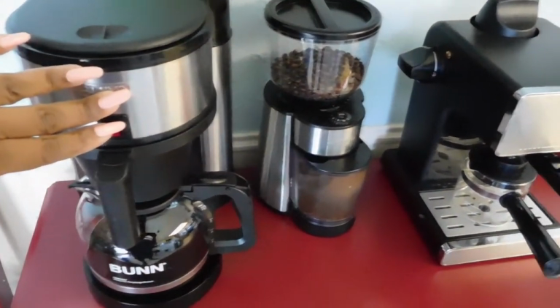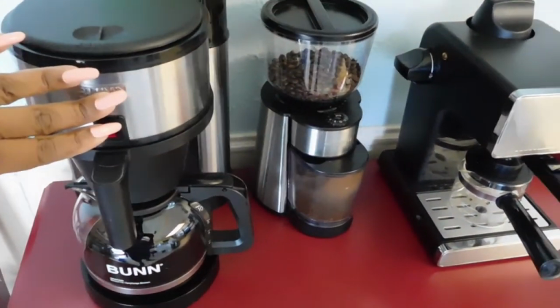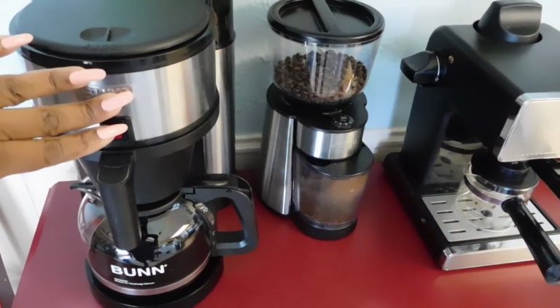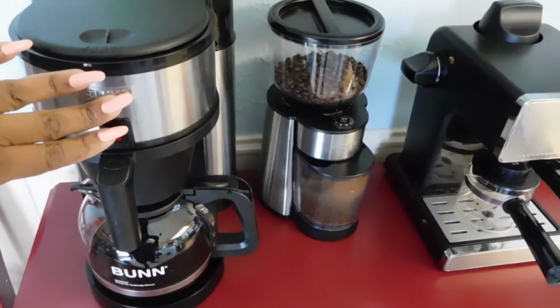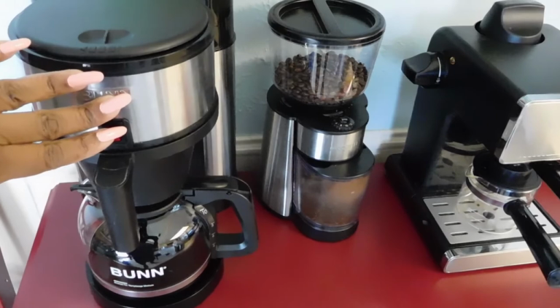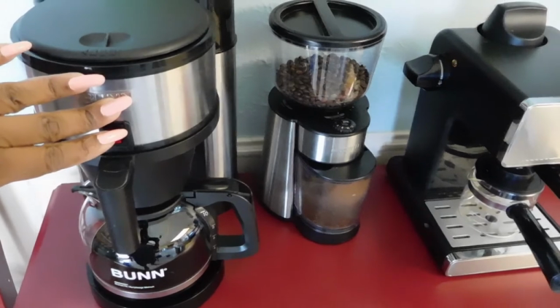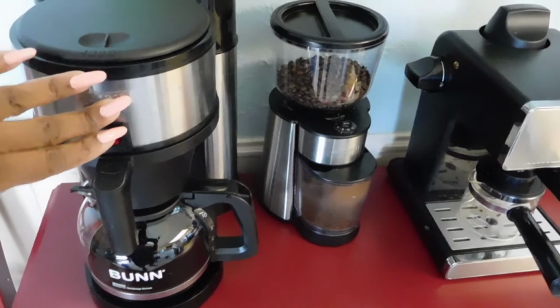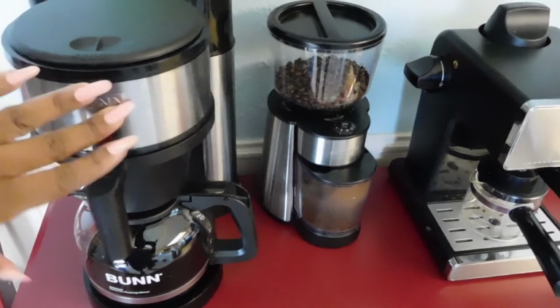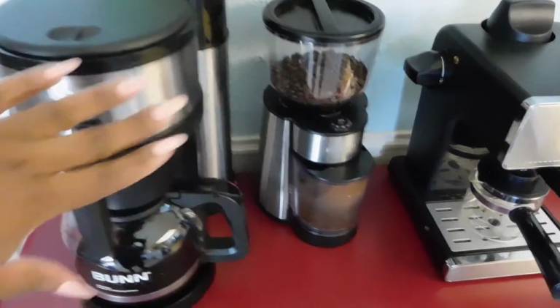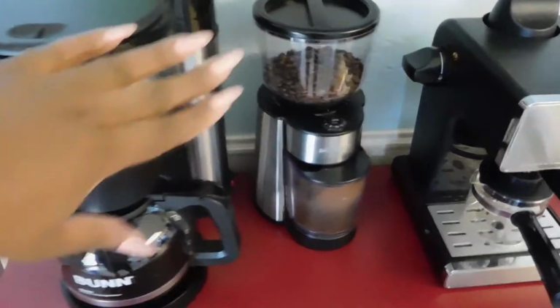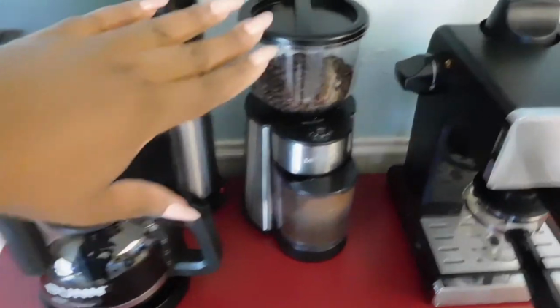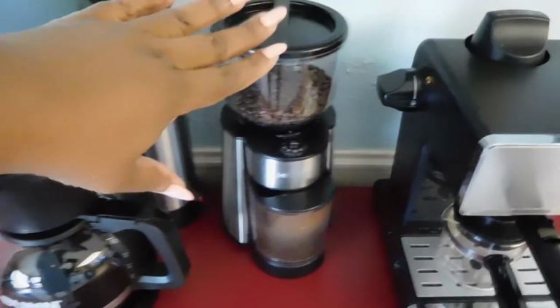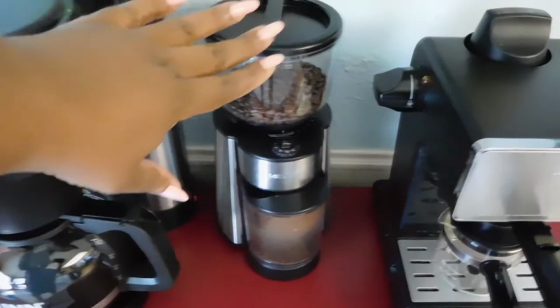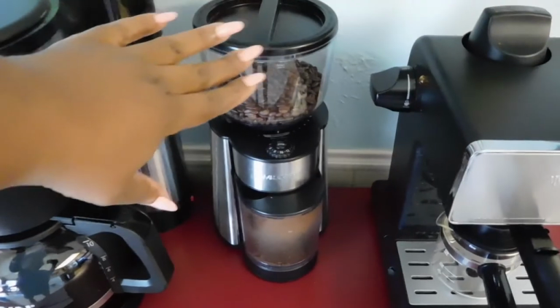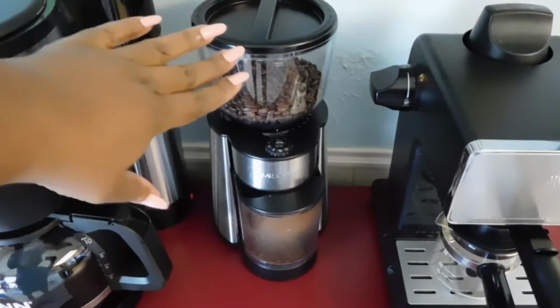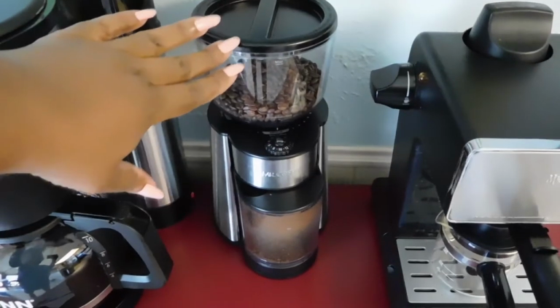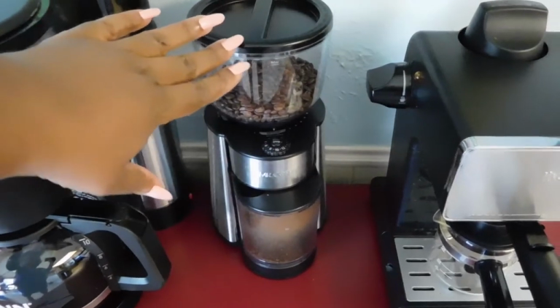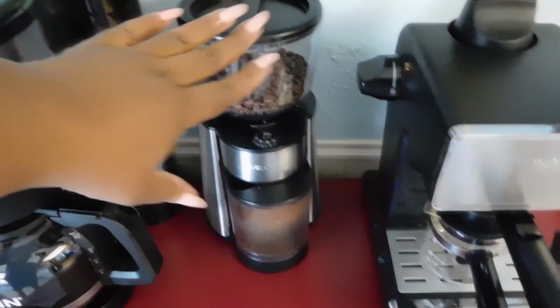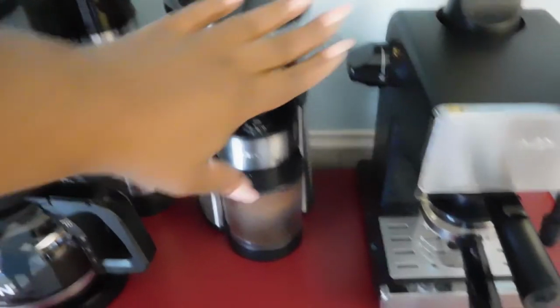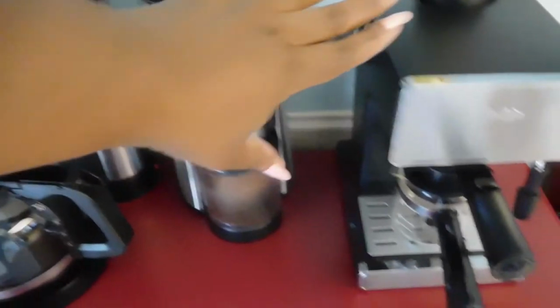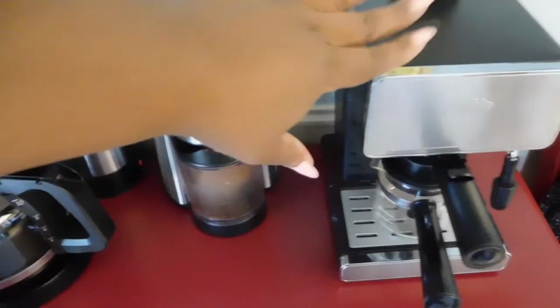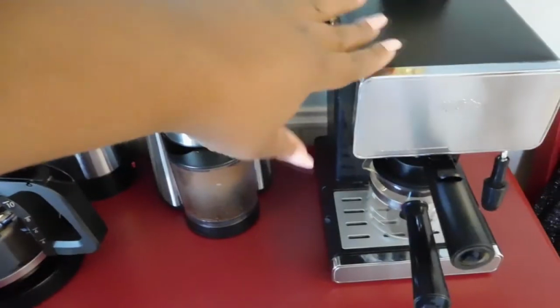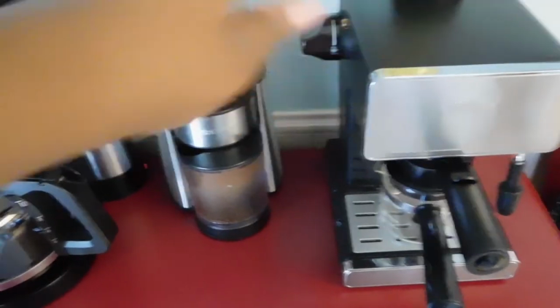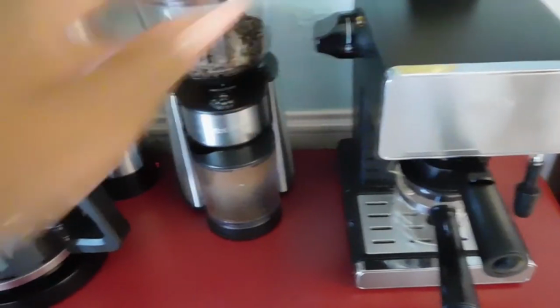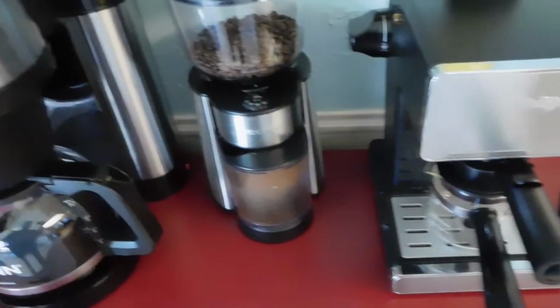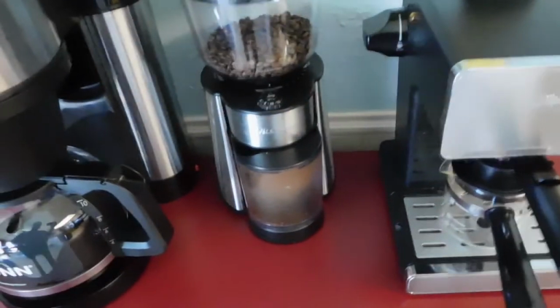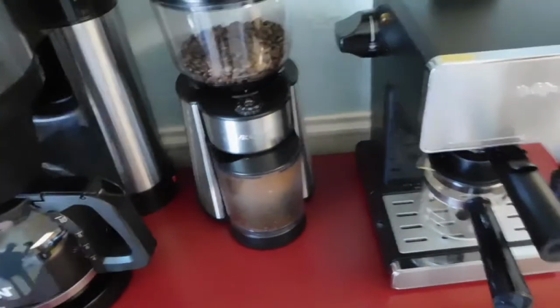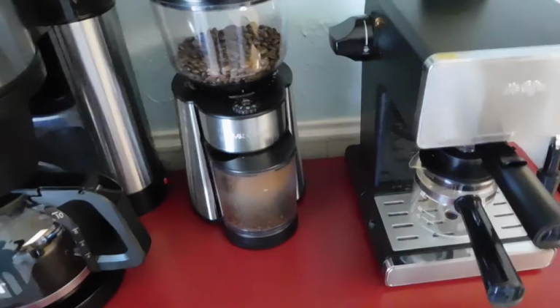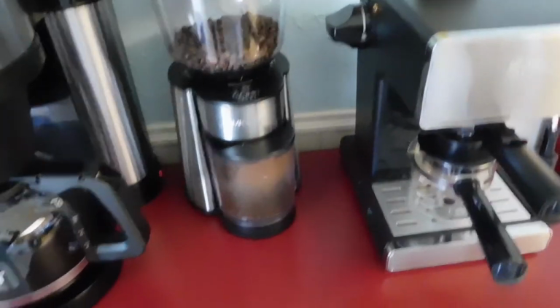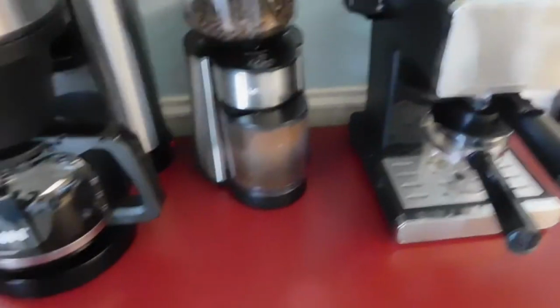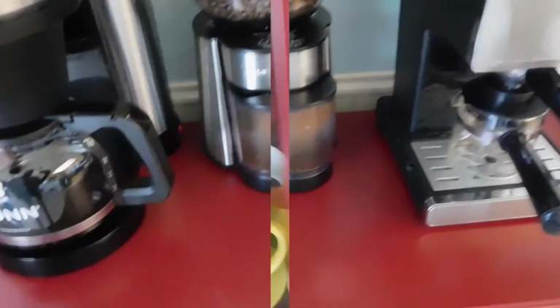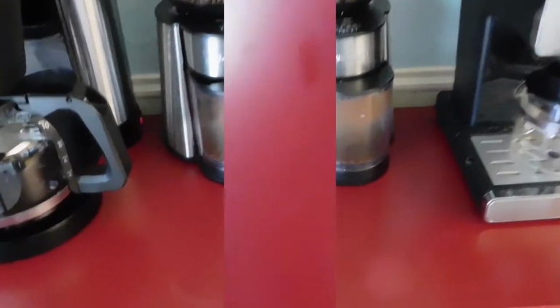So here's my coffee pot. Next to that I have my coffee grinder and then my espresso machine.